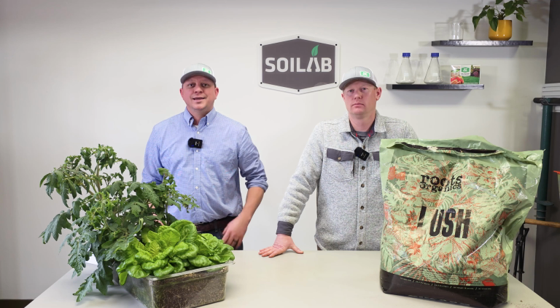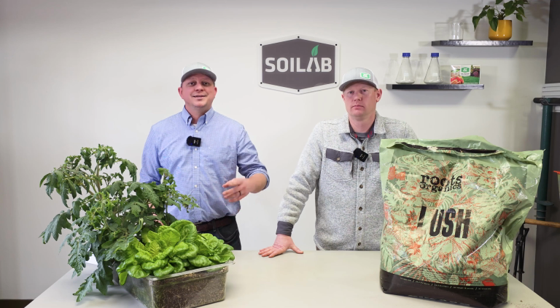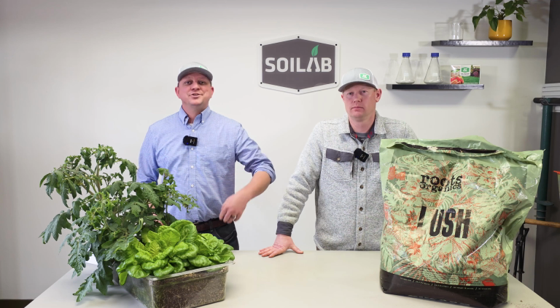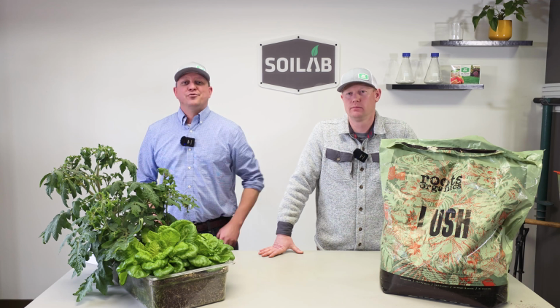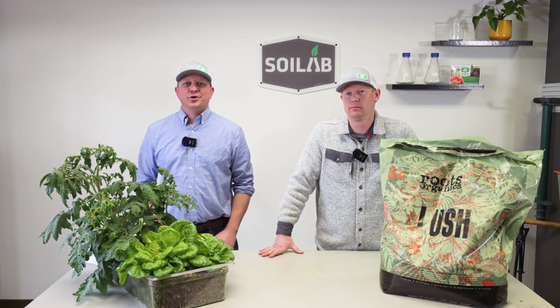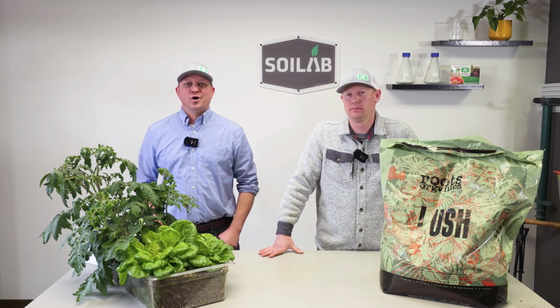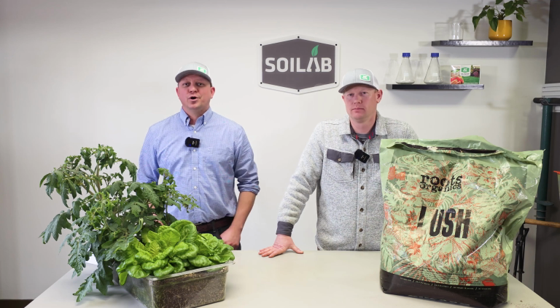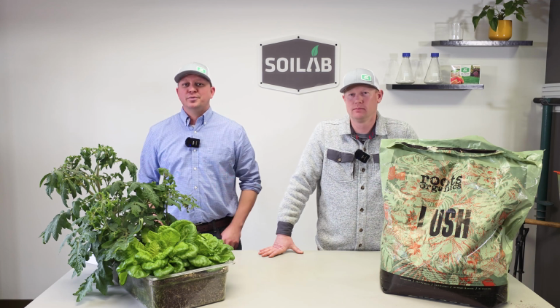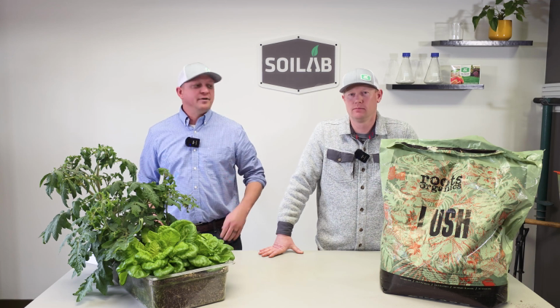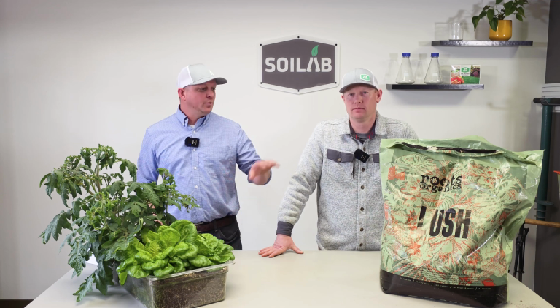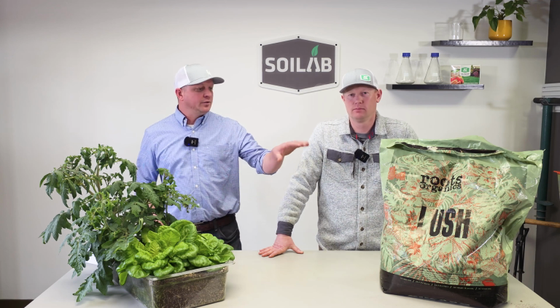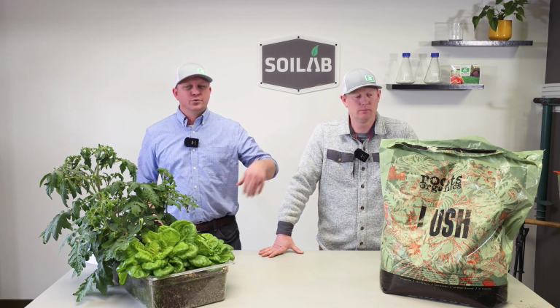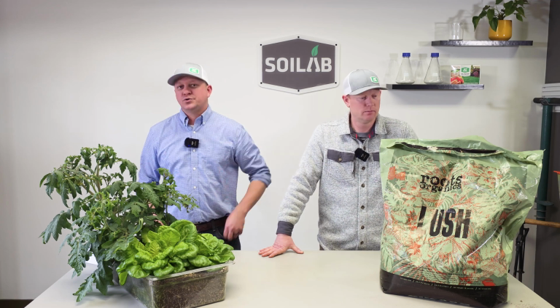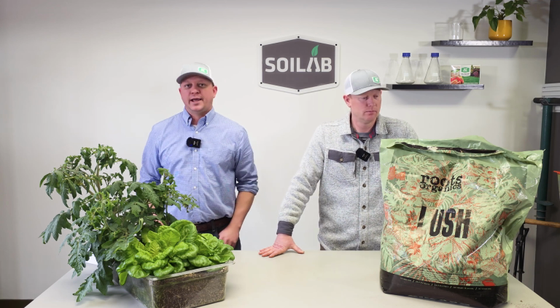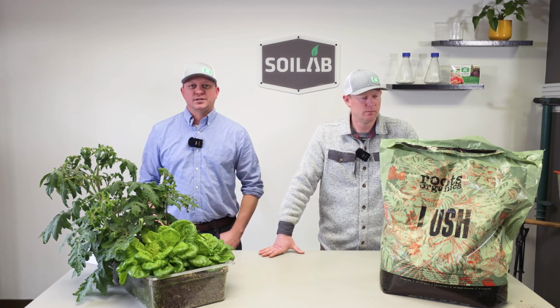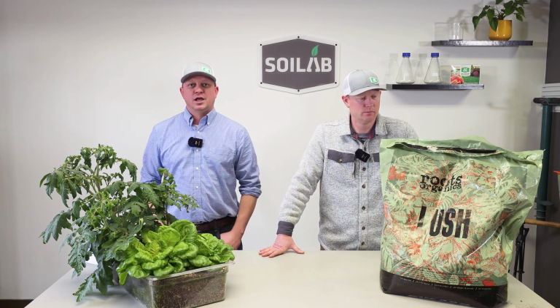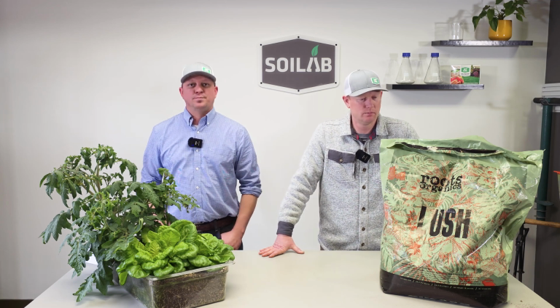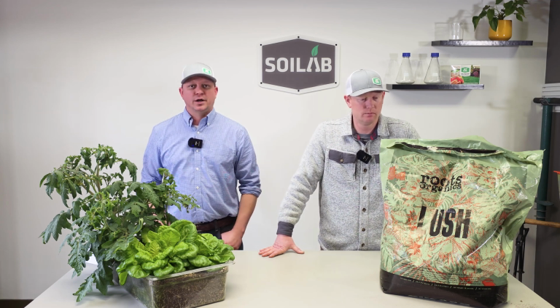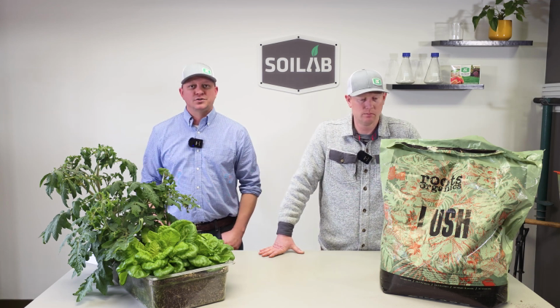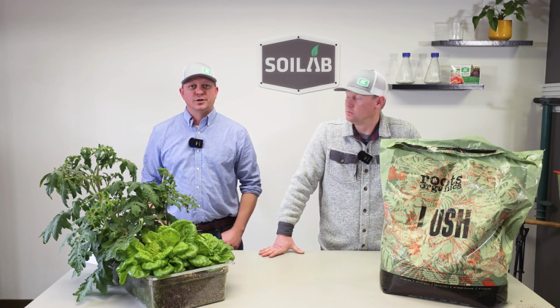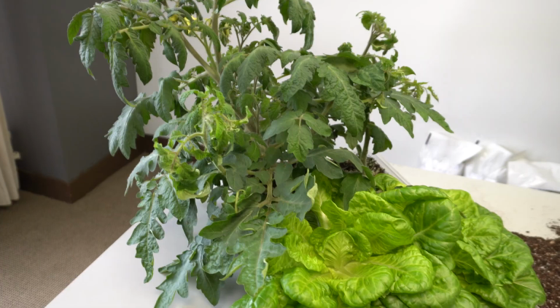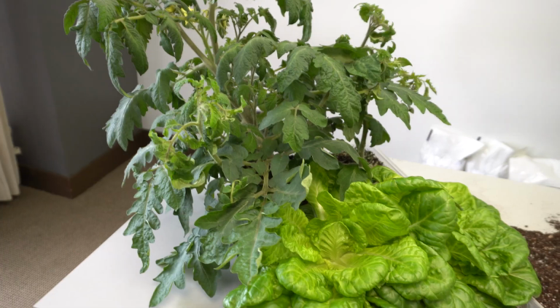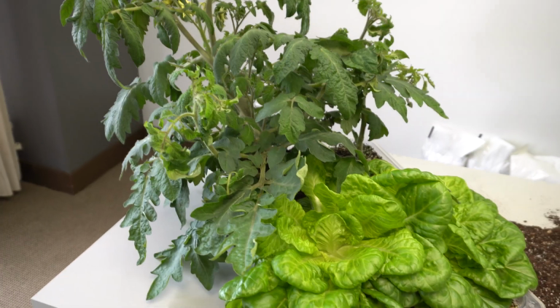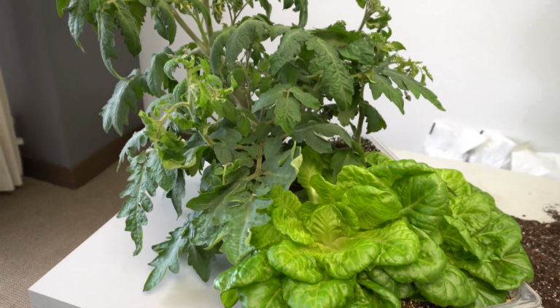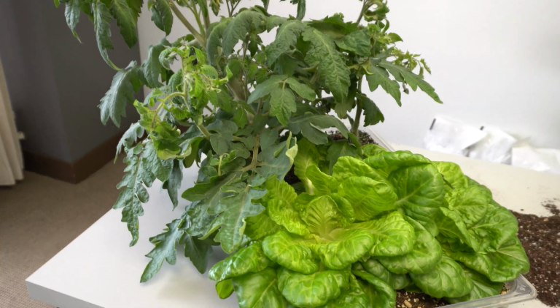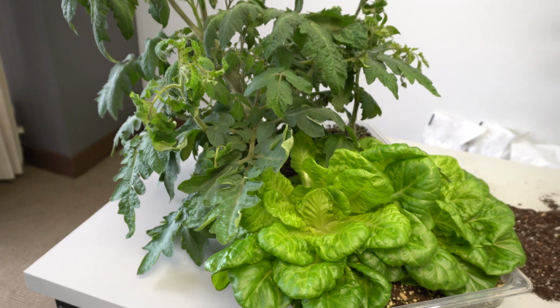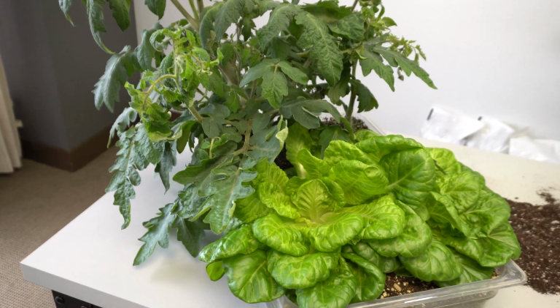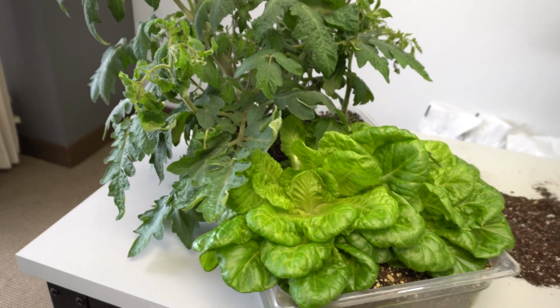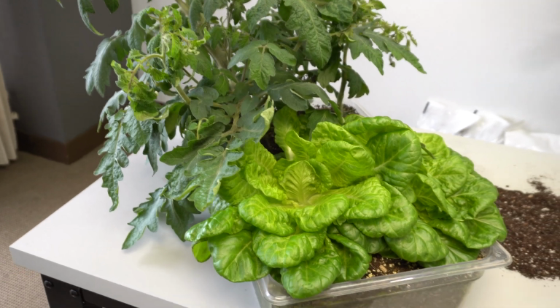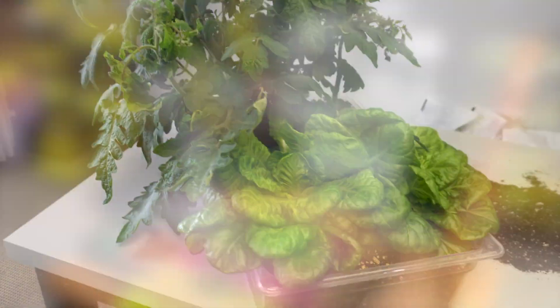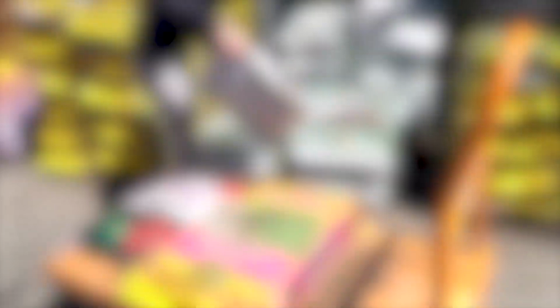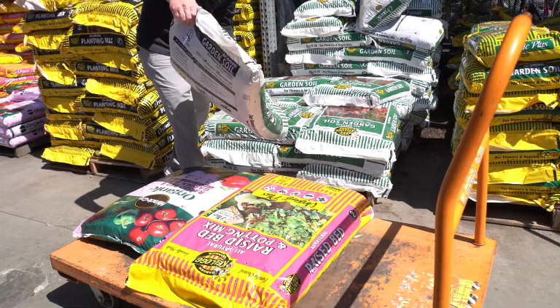In today's Know Before You Grow, we're going to be evaluating the Roots Organics Lush Potting Soil. Follow along as we rank and evaluate this soil.